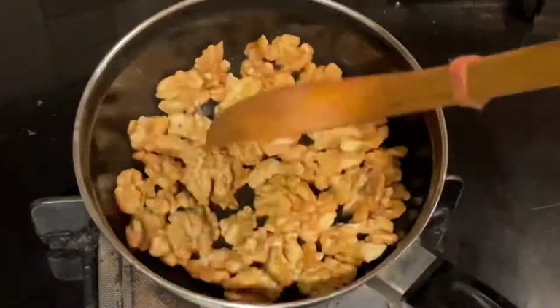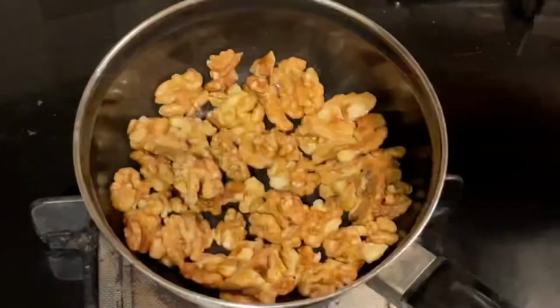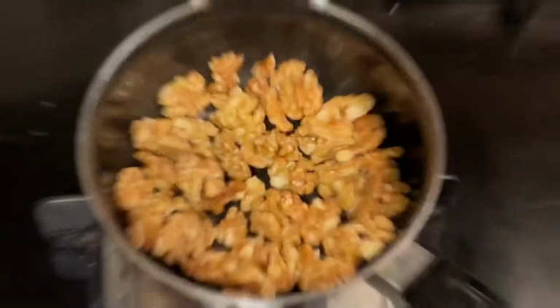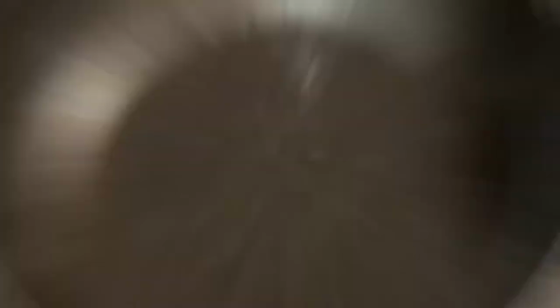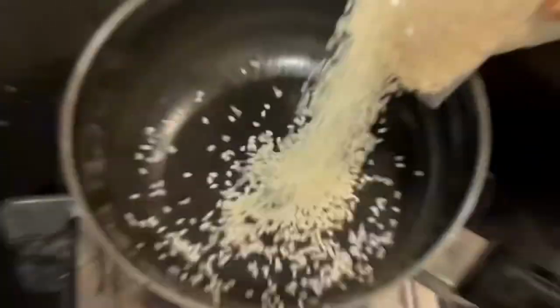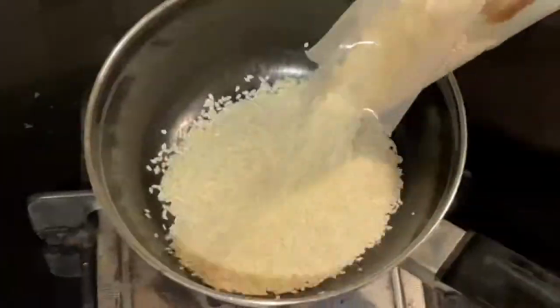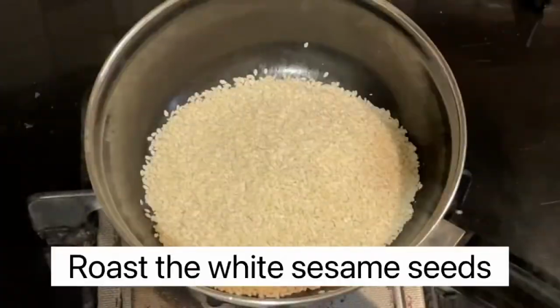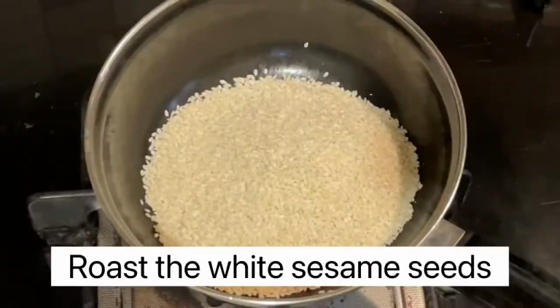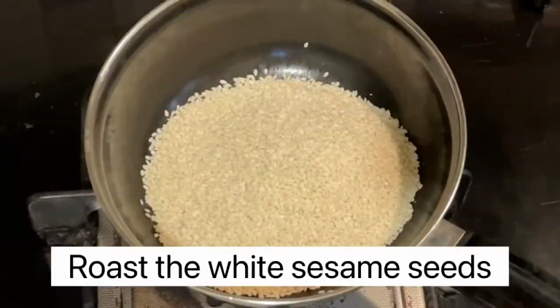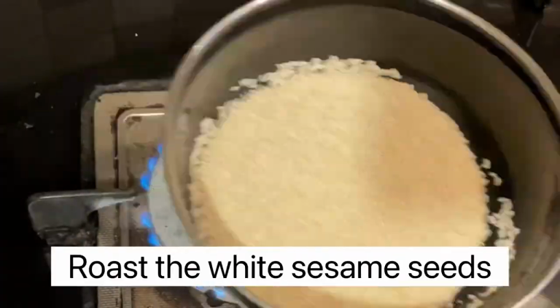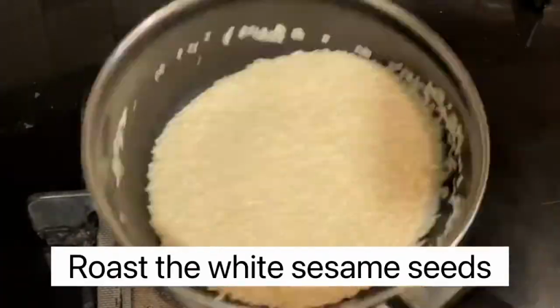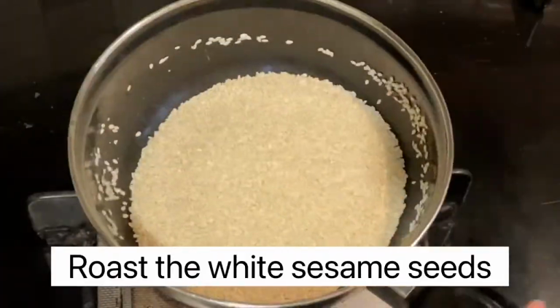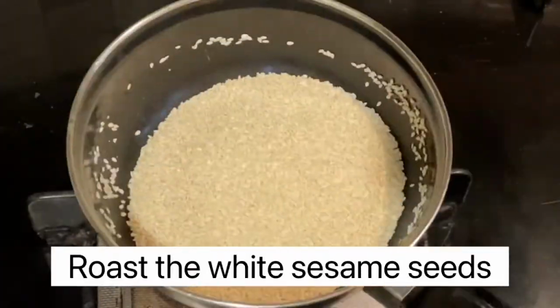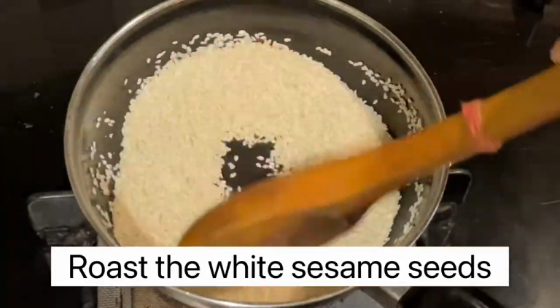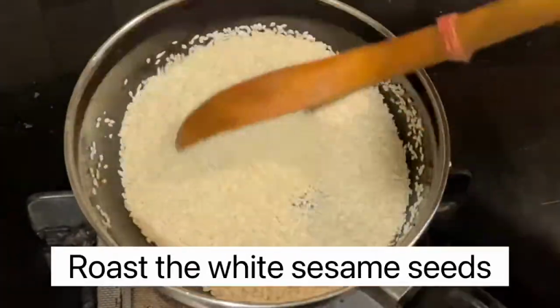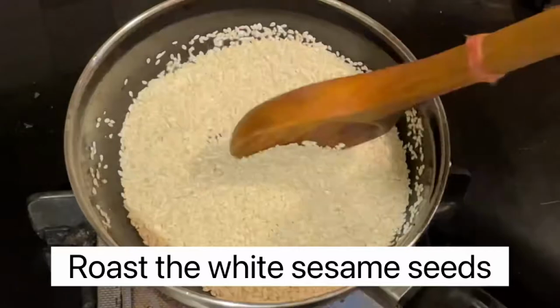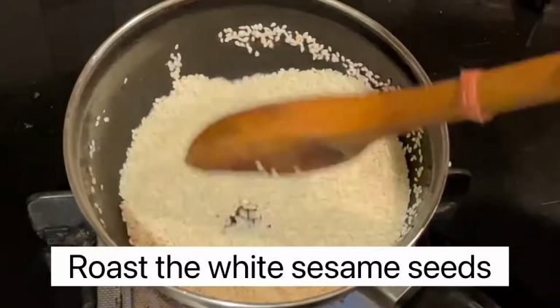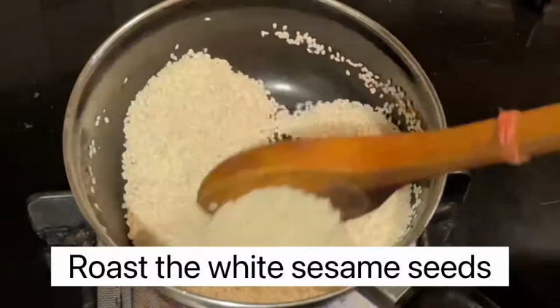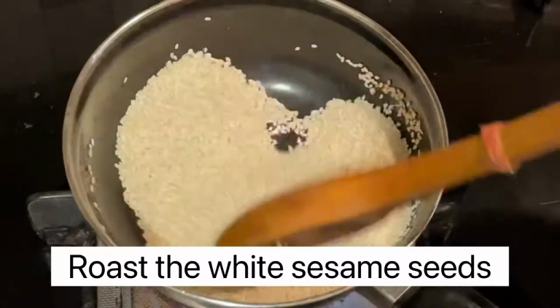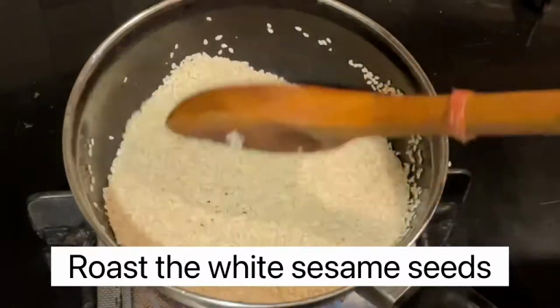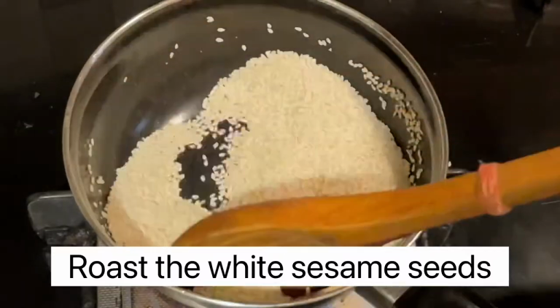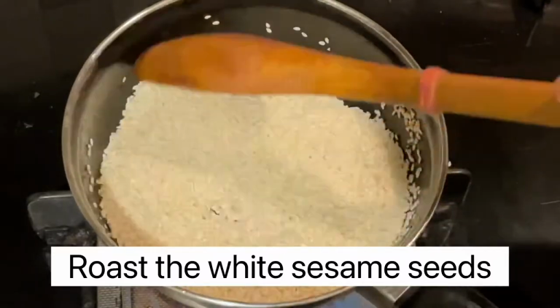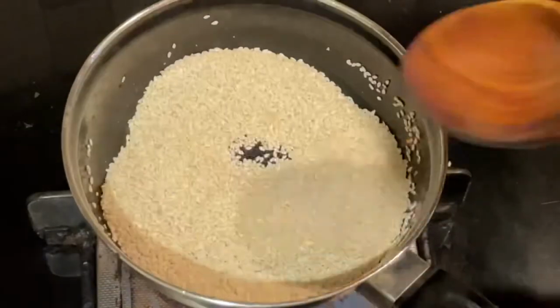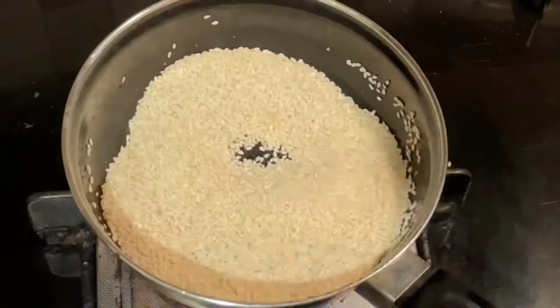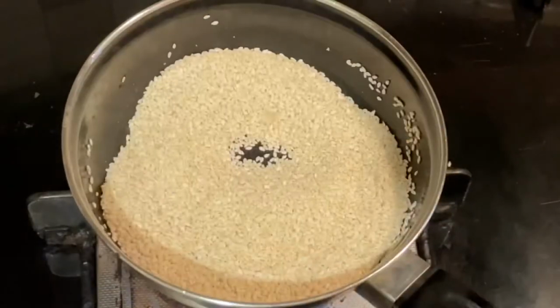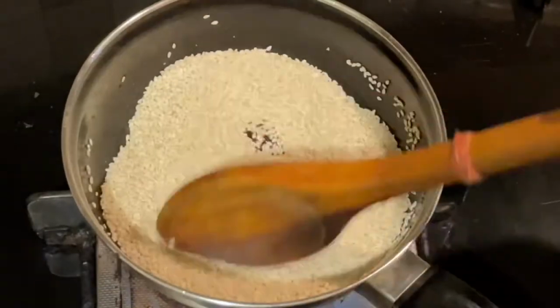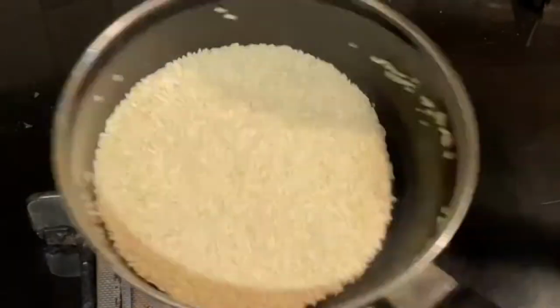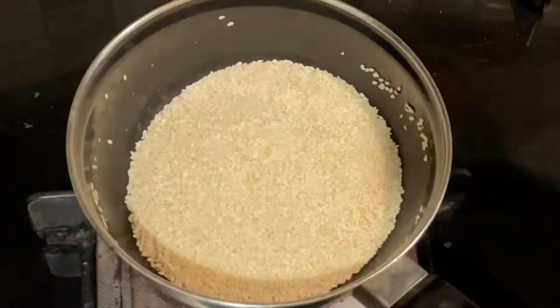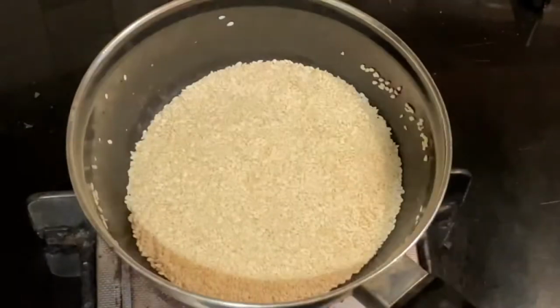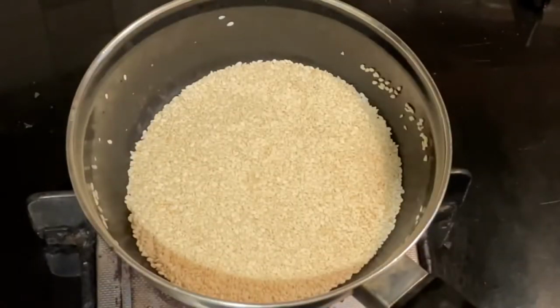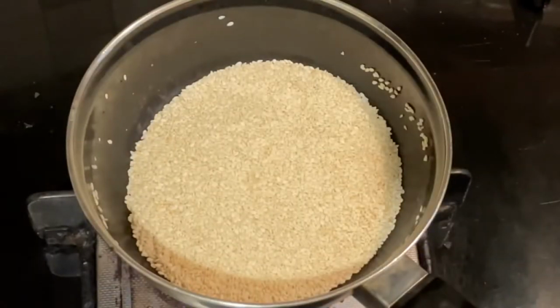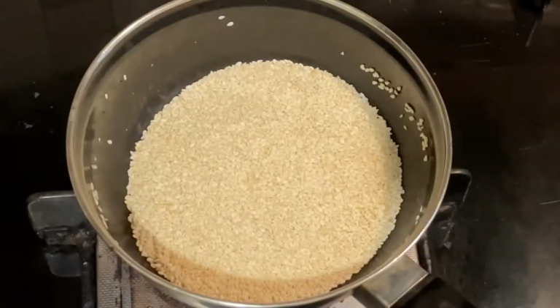And then take a cup of sesame seeds. You have to roast it for two to three minutes.